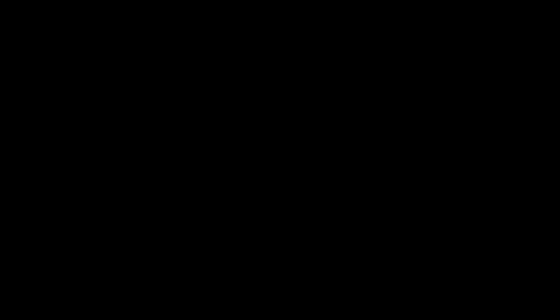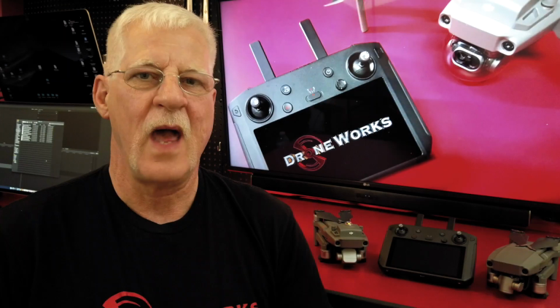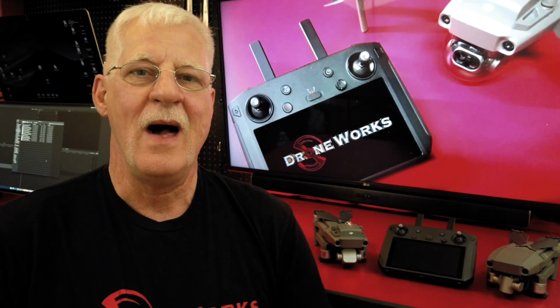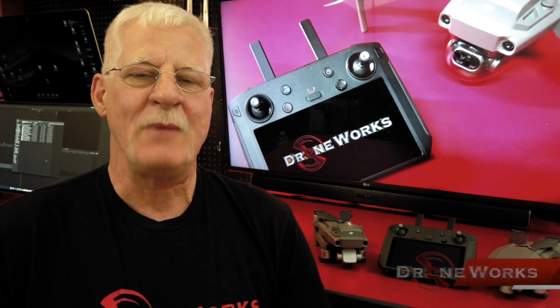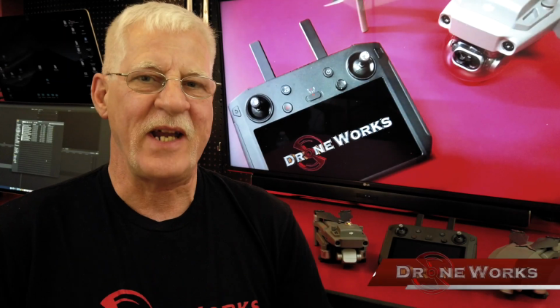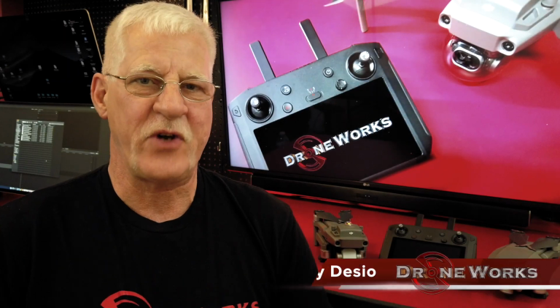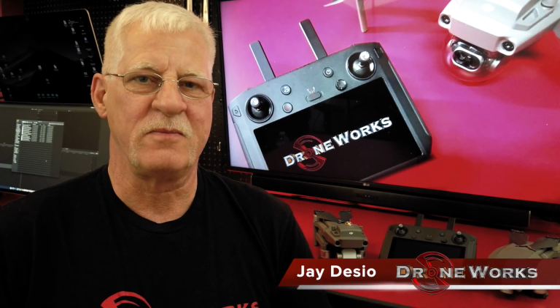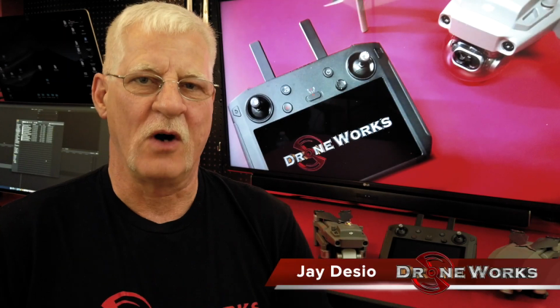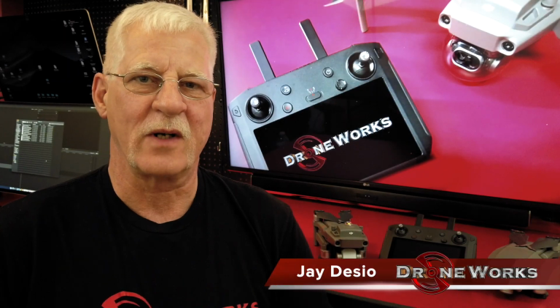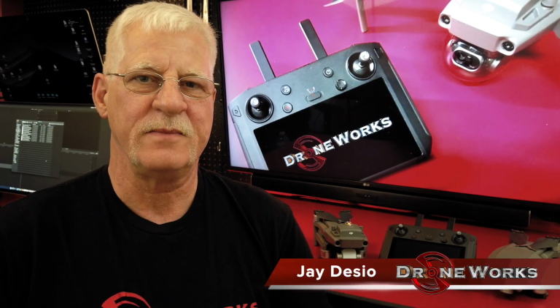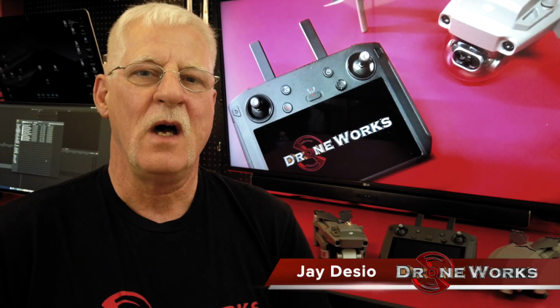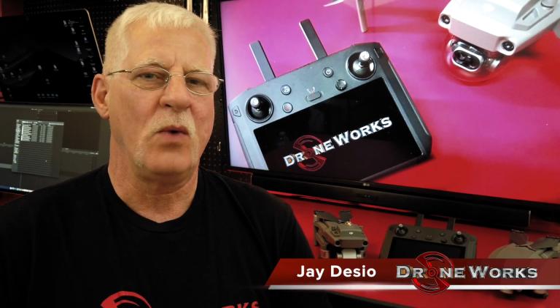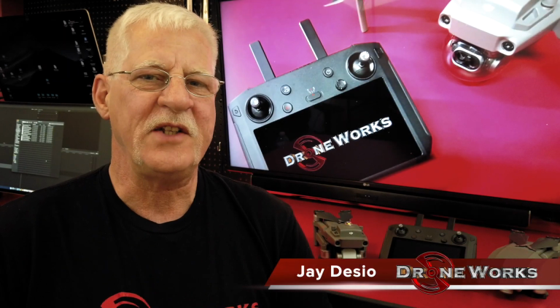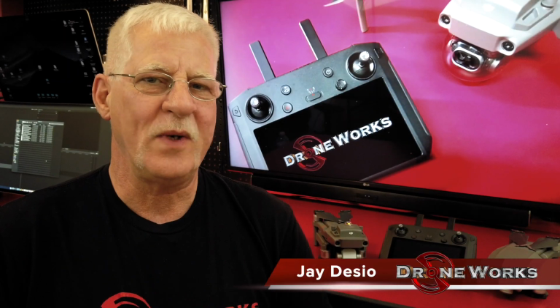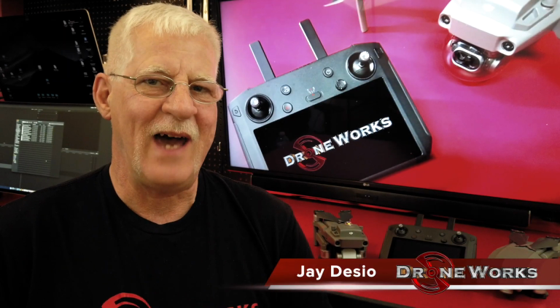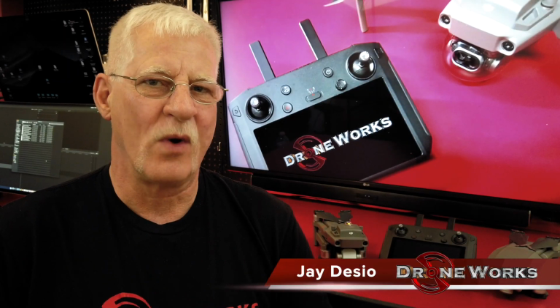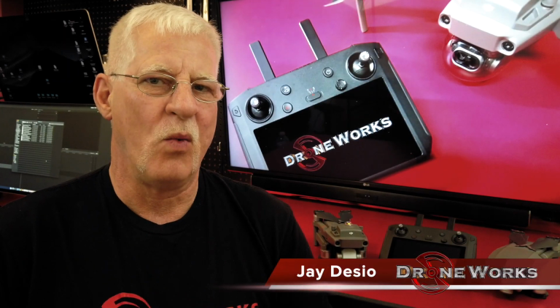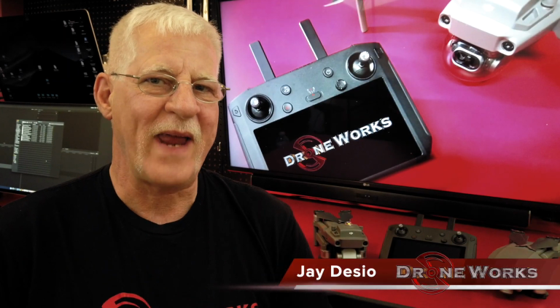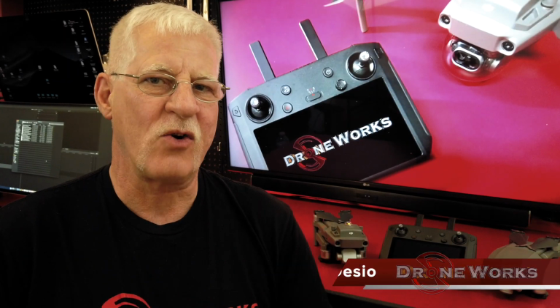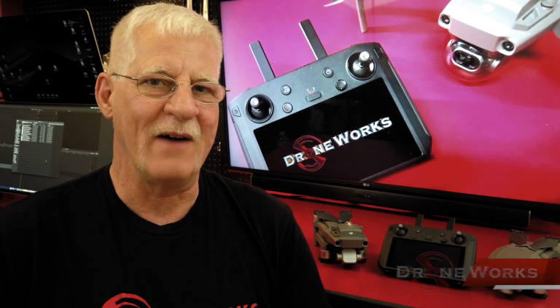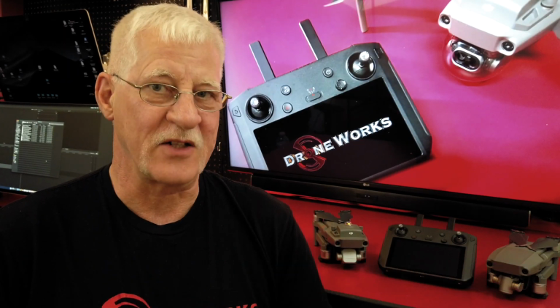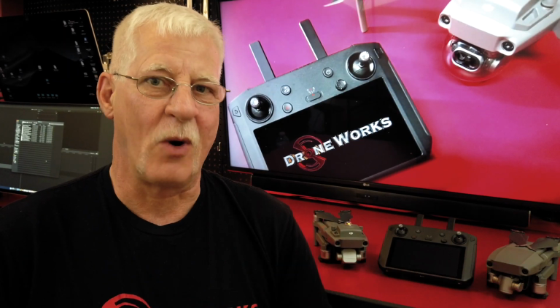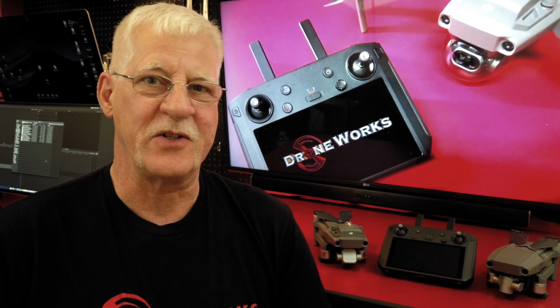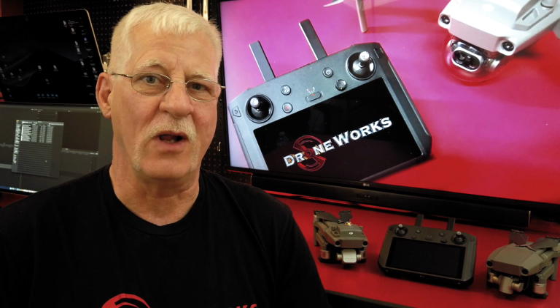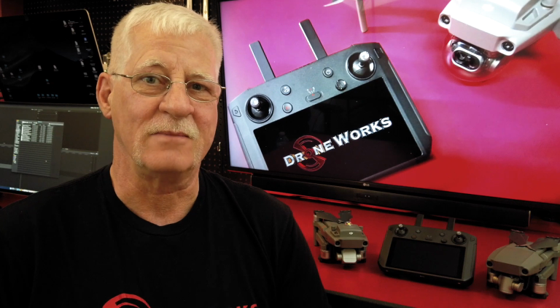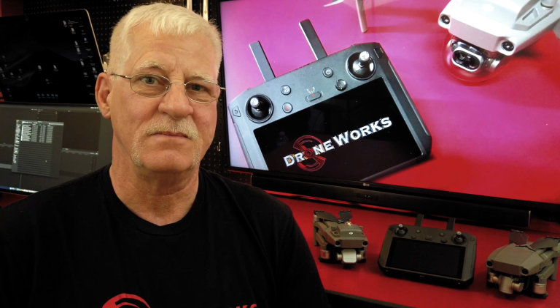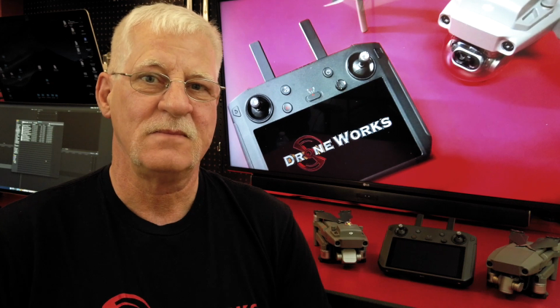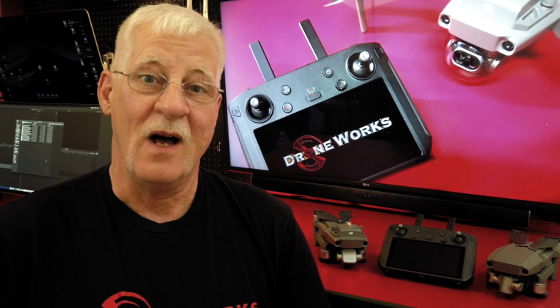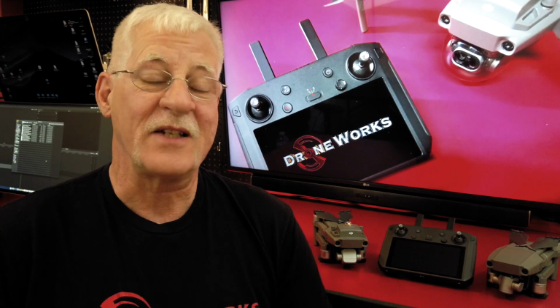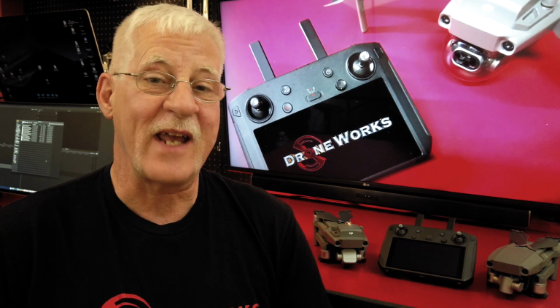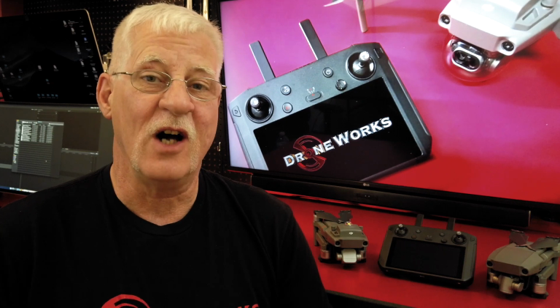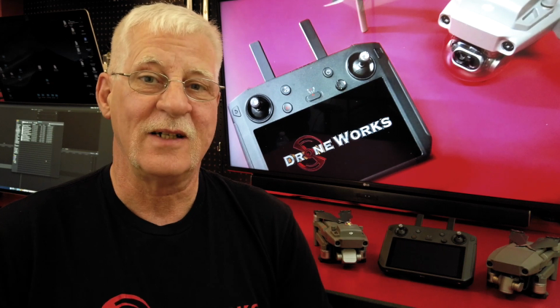I'm Jay Desio from Droneworks. What do you do when you have more than one aircraft and a smart controller? Let's take a look.